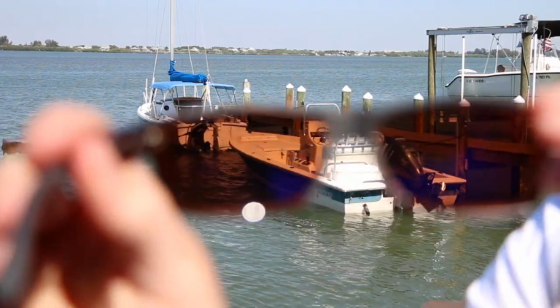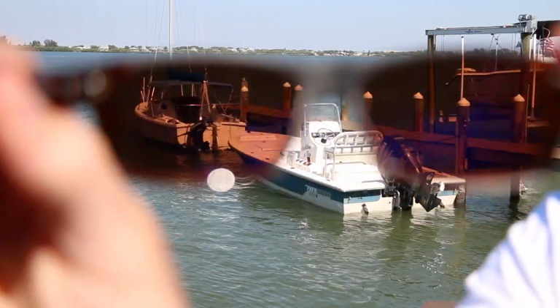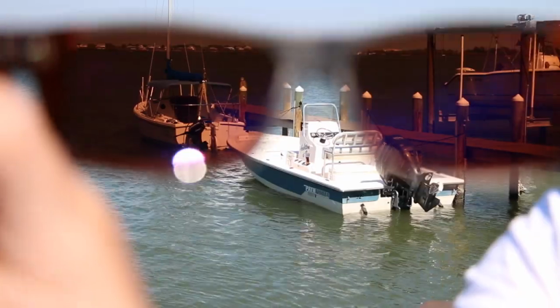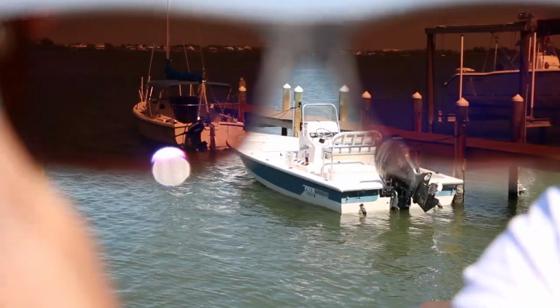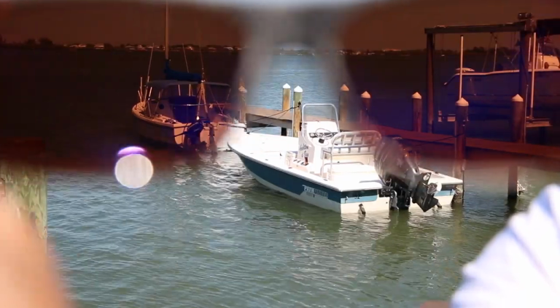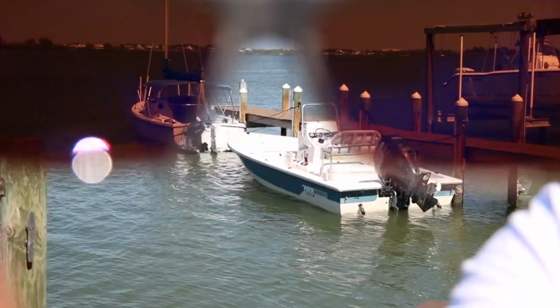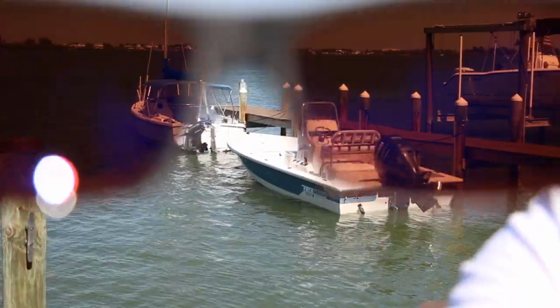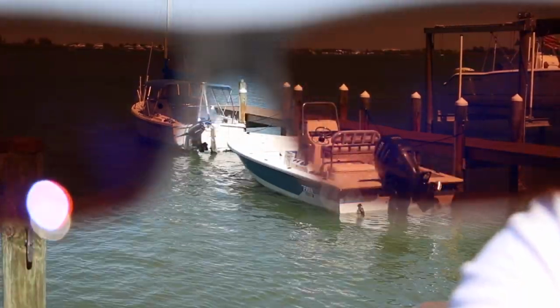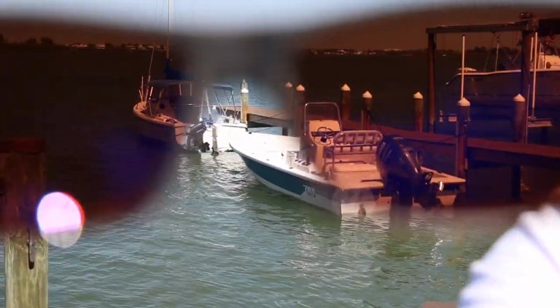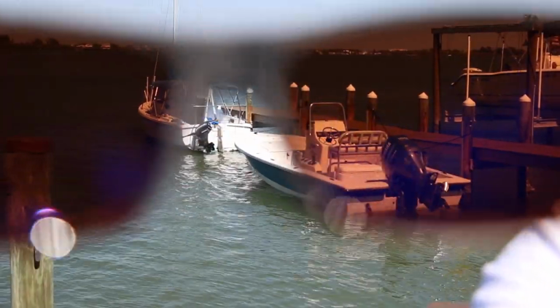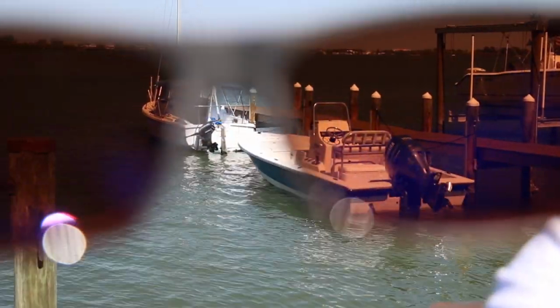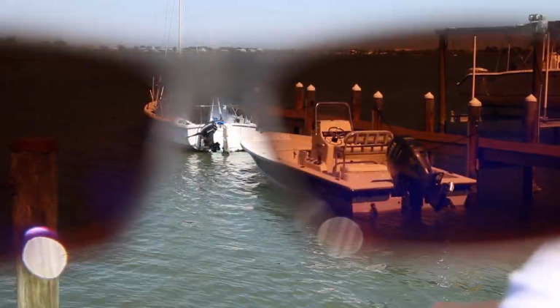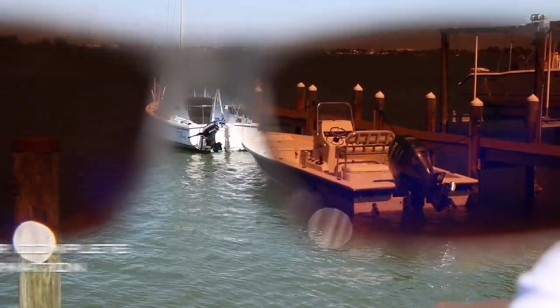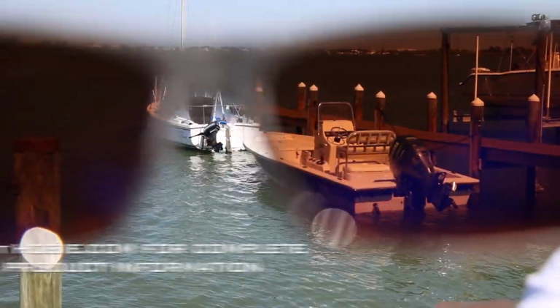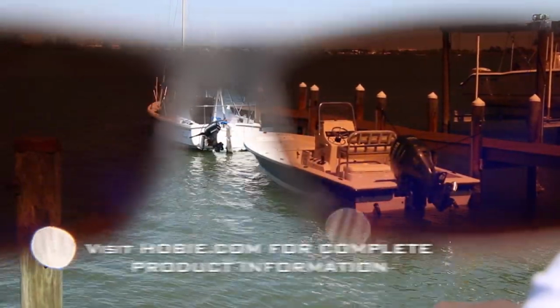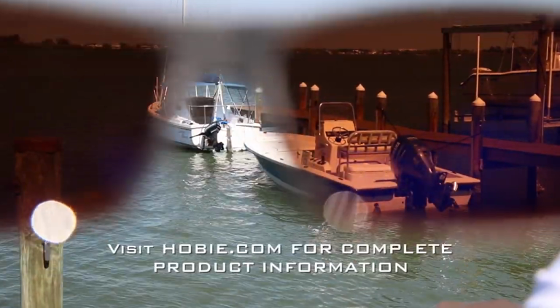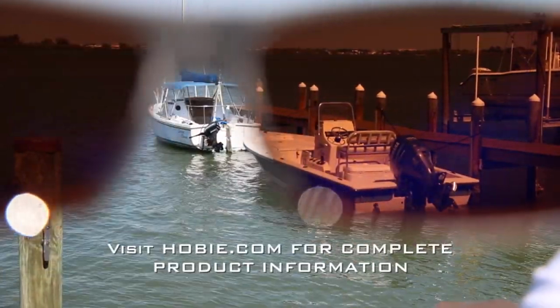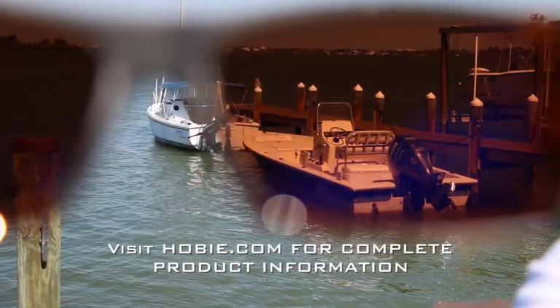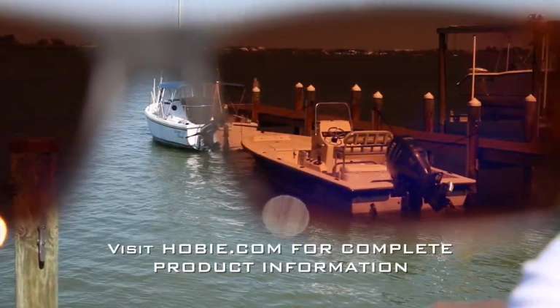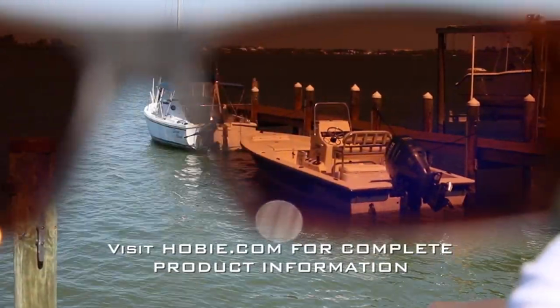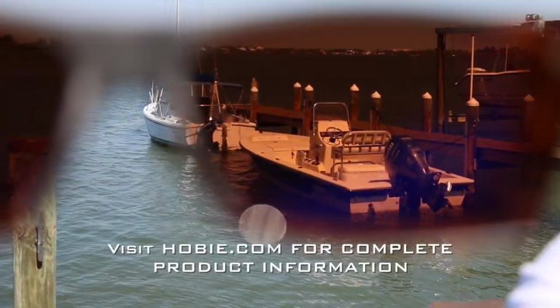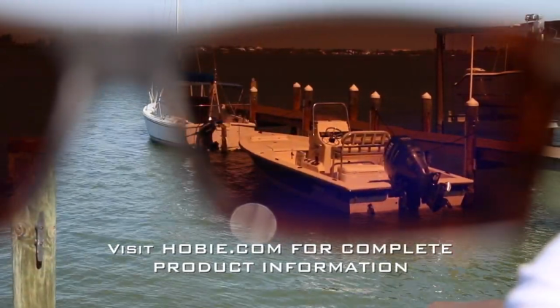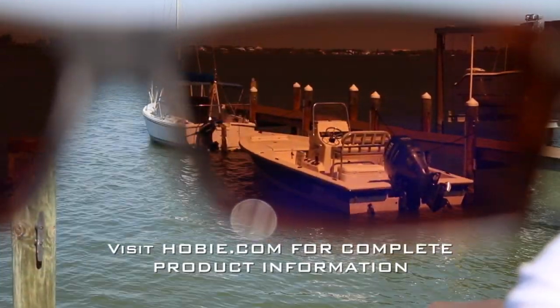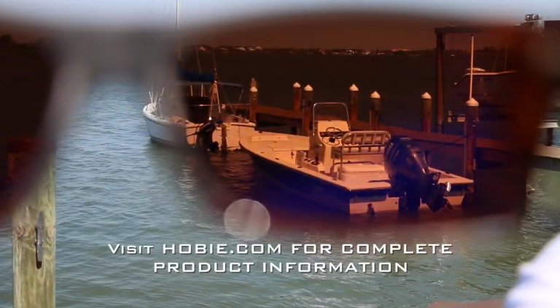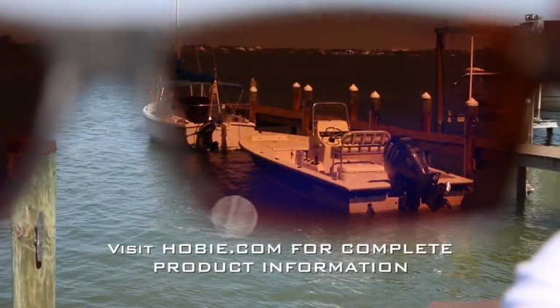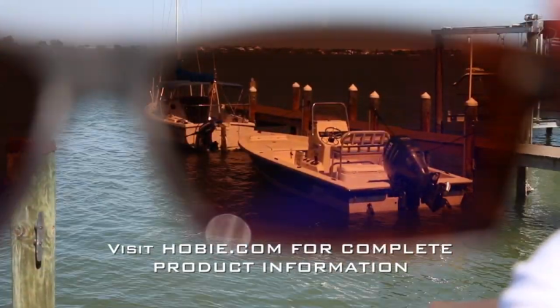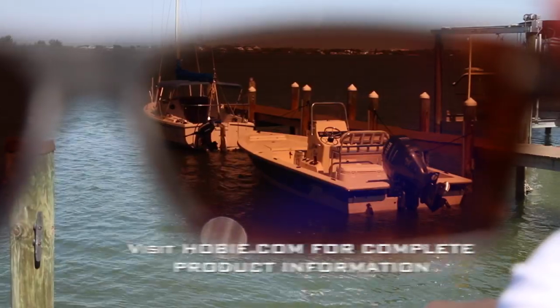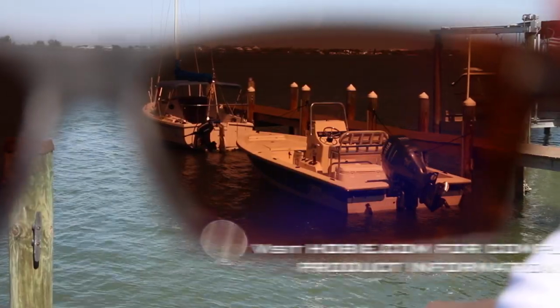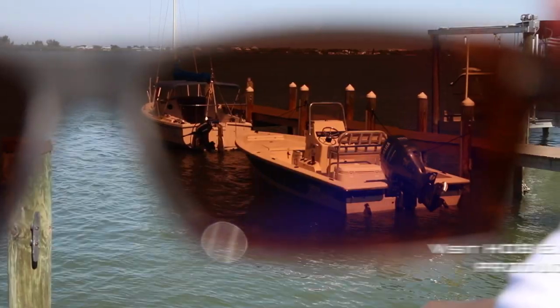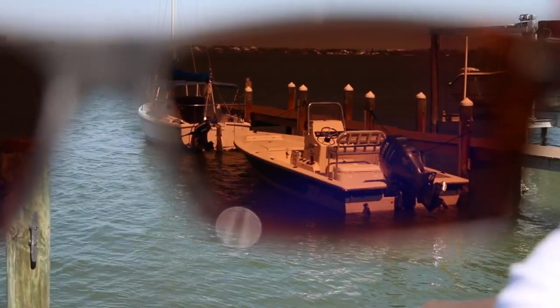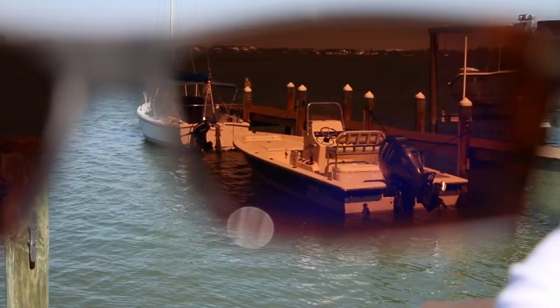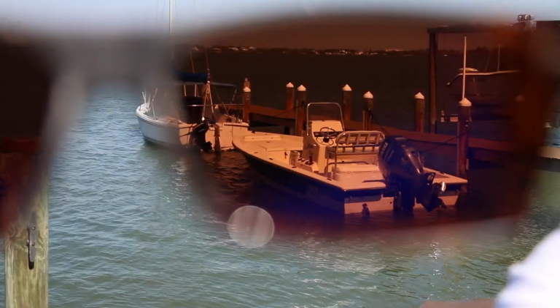Here's what it looks like through a camera lens inside these really, really cool Hobie polarized lenses.